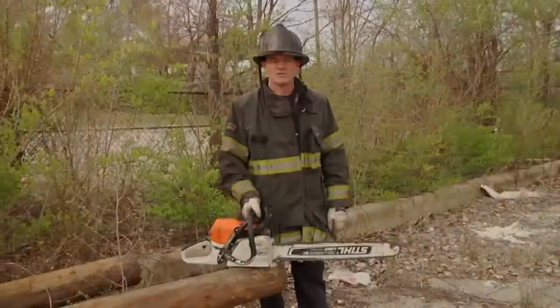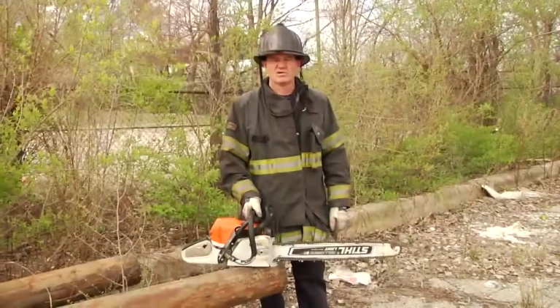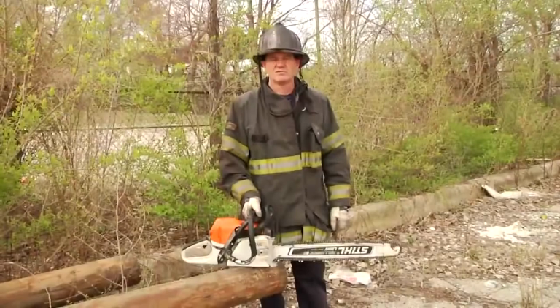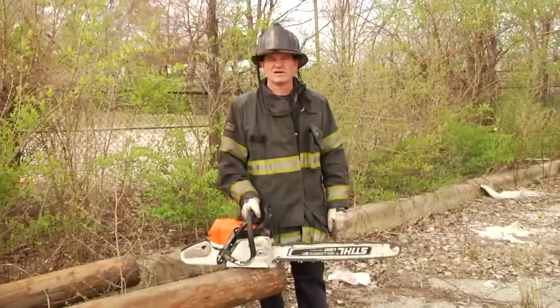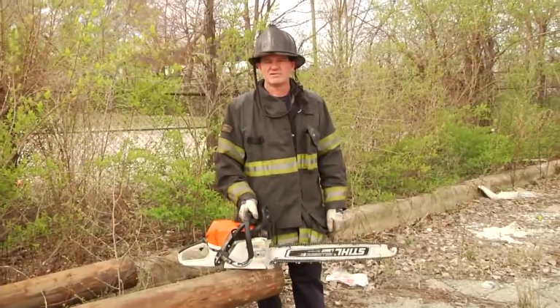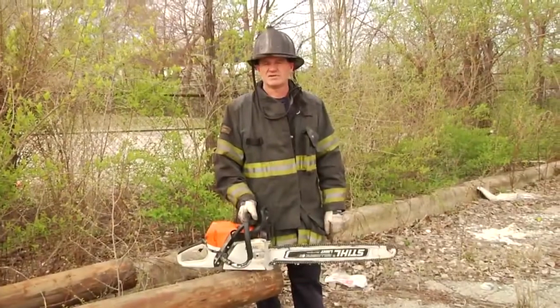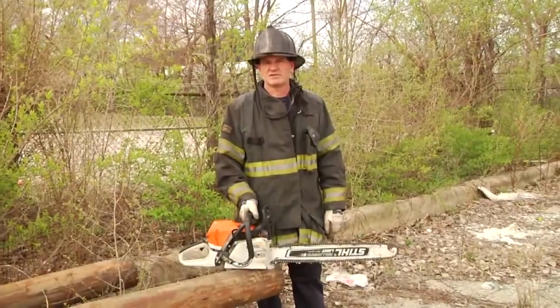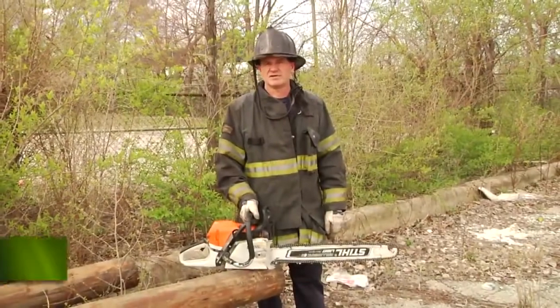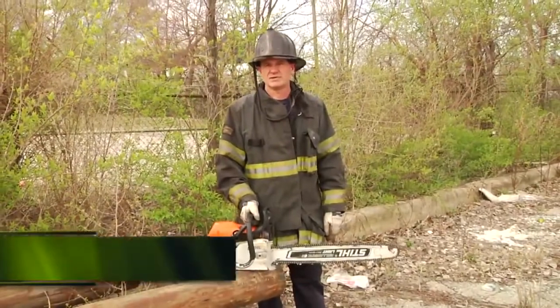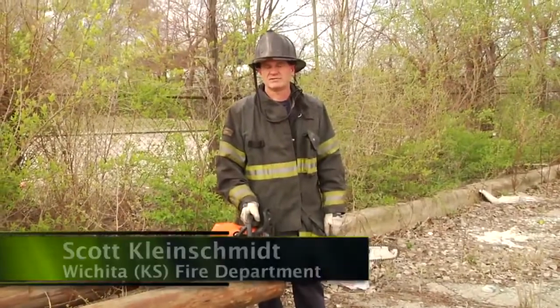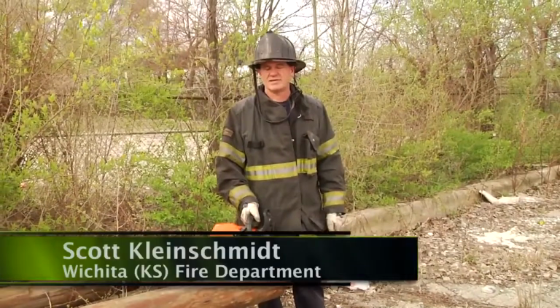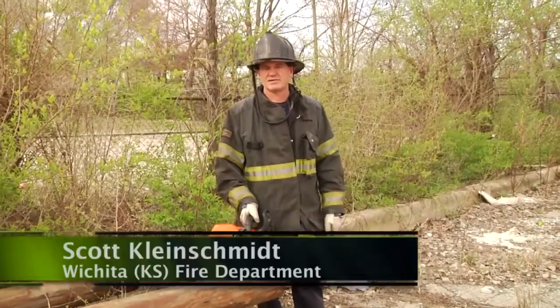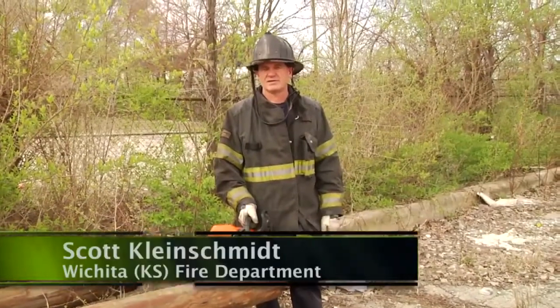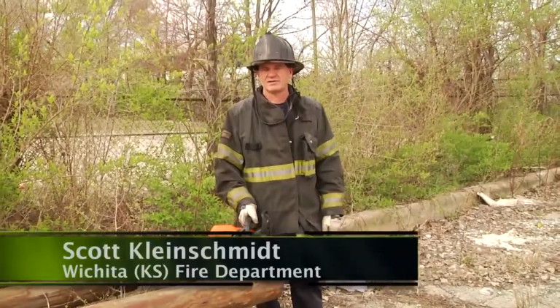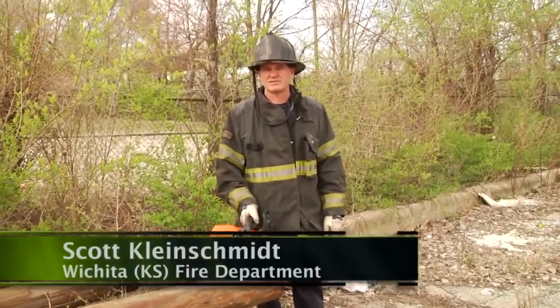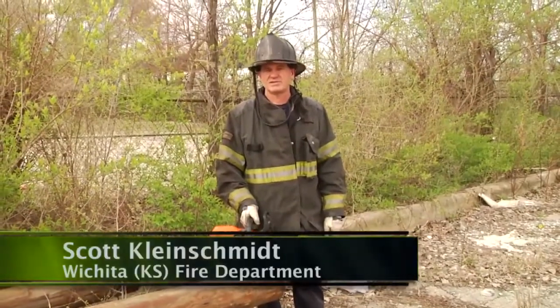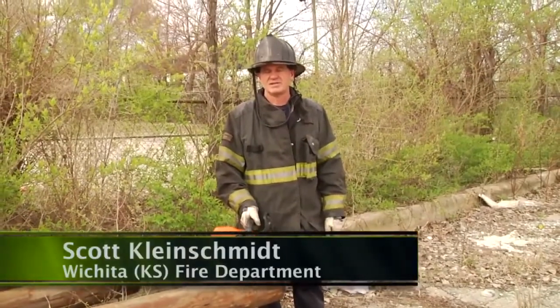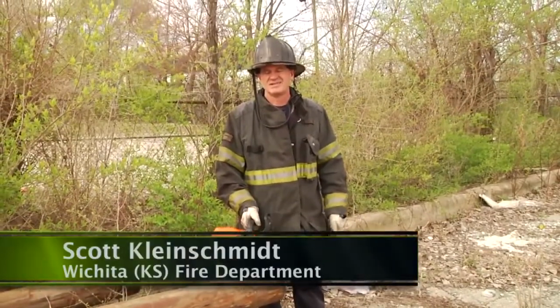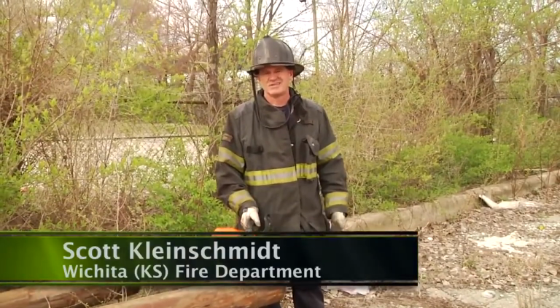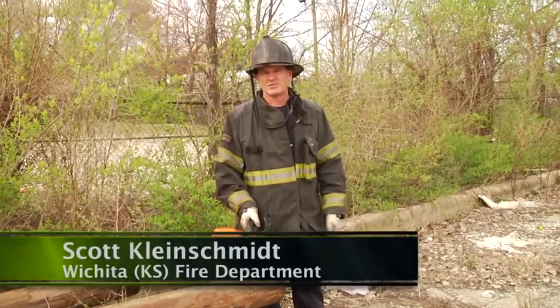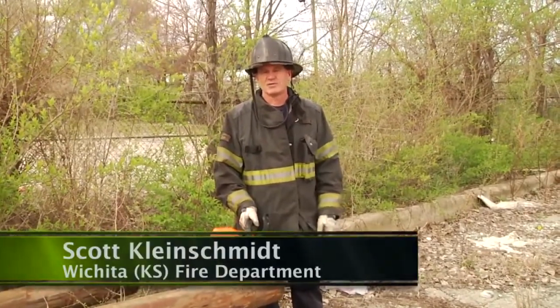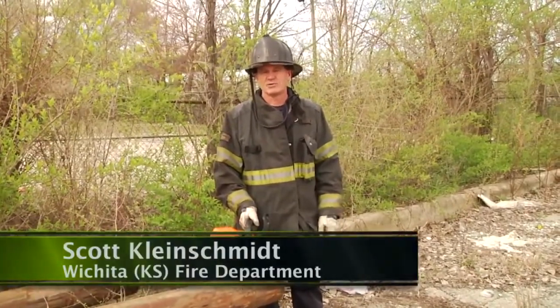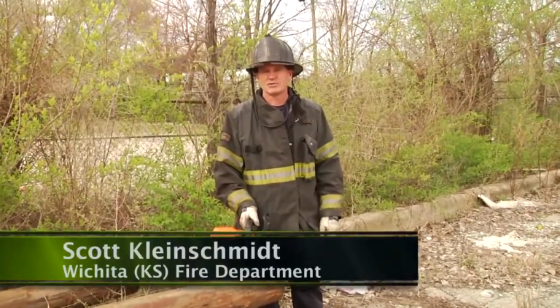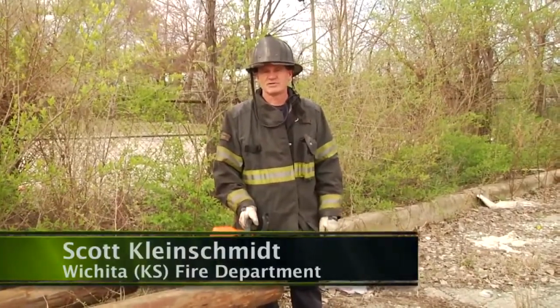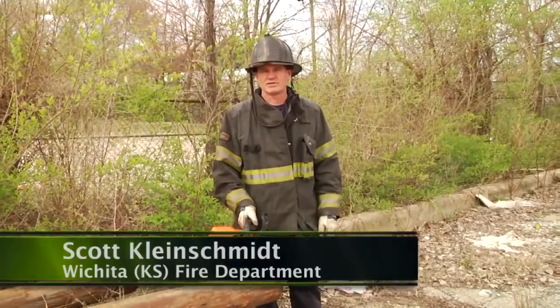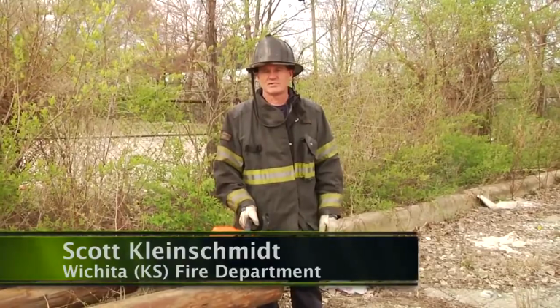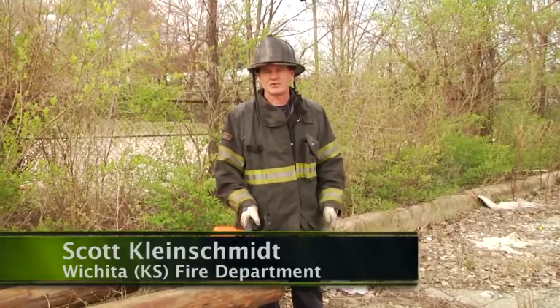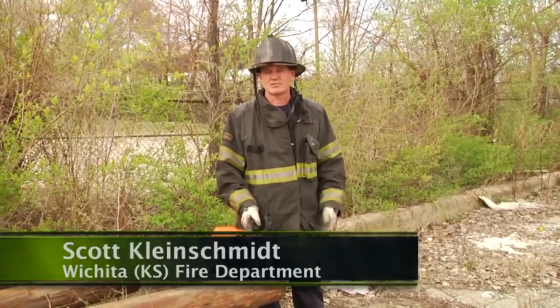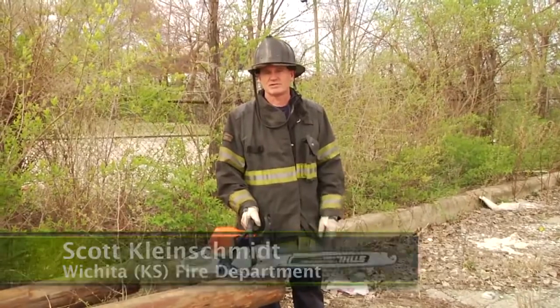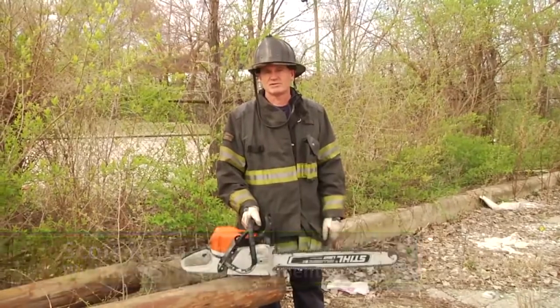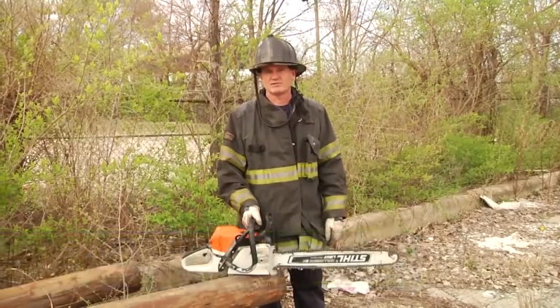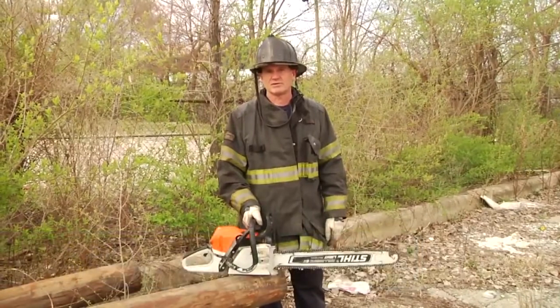Welcome to Fire Engineering Training Minutes. I'm Scott Kleinschmidt, and today Brandon Woodward is going to cover proper chainsaw starting.